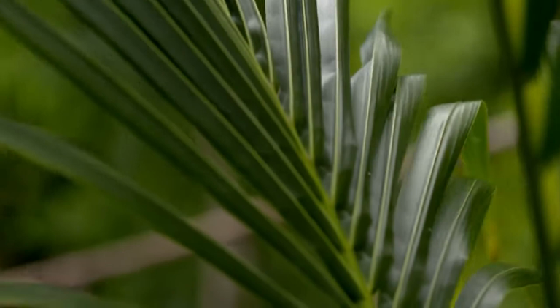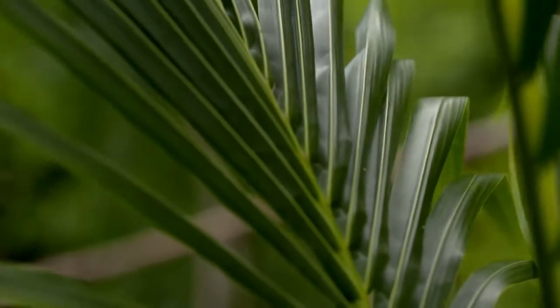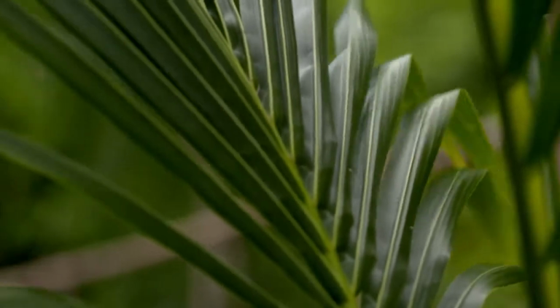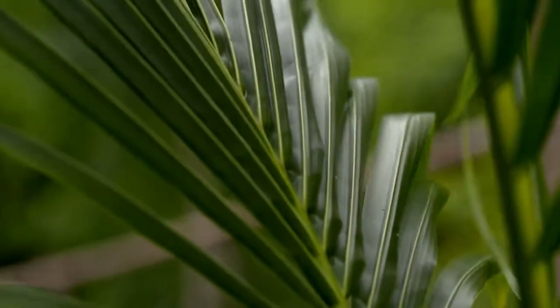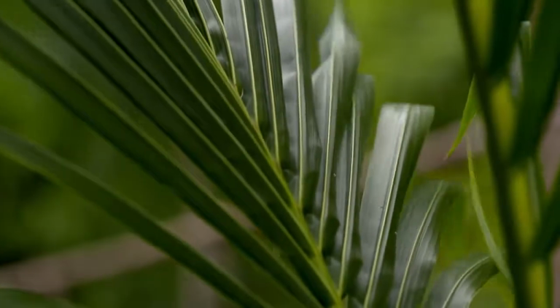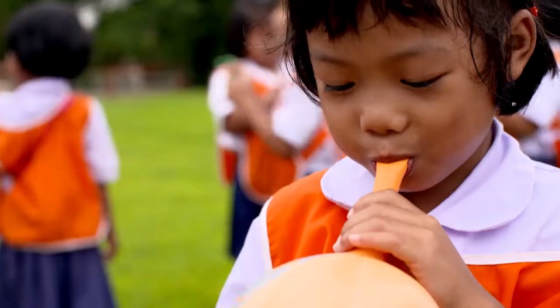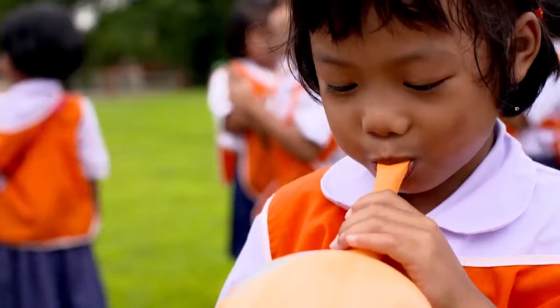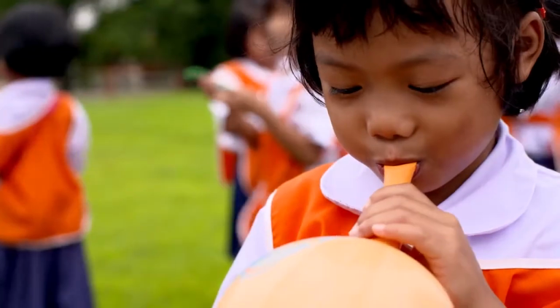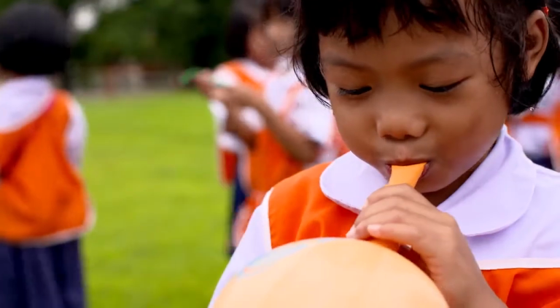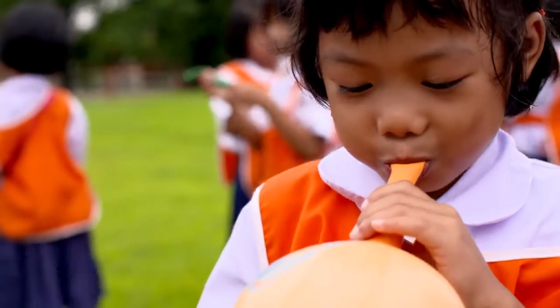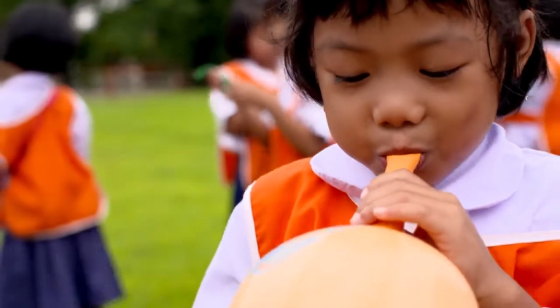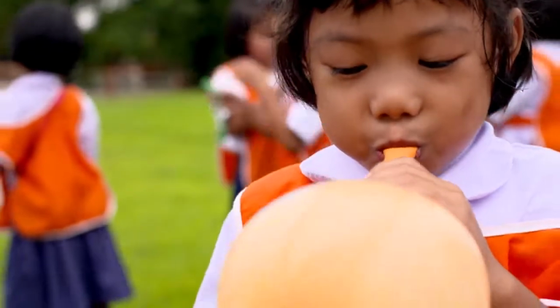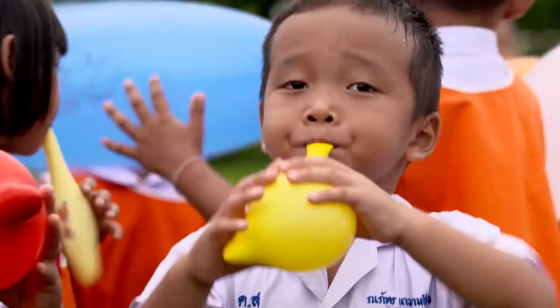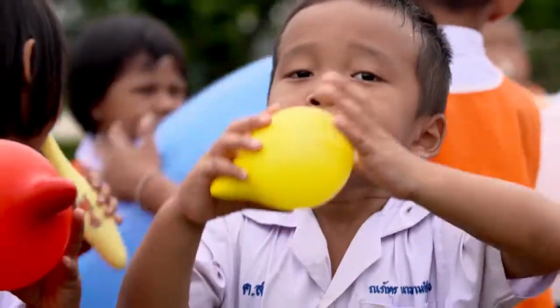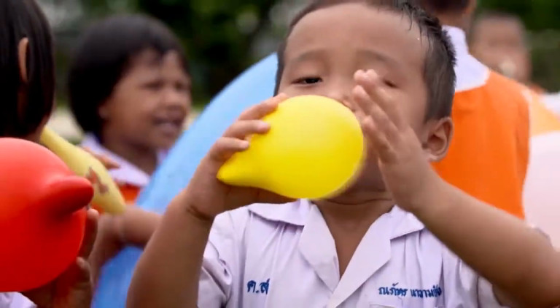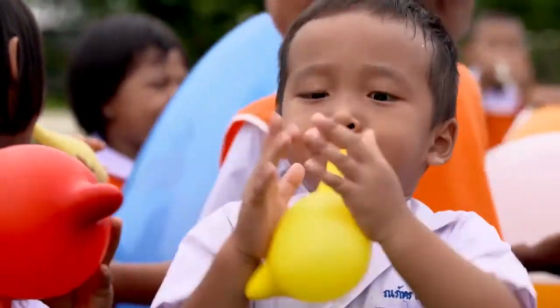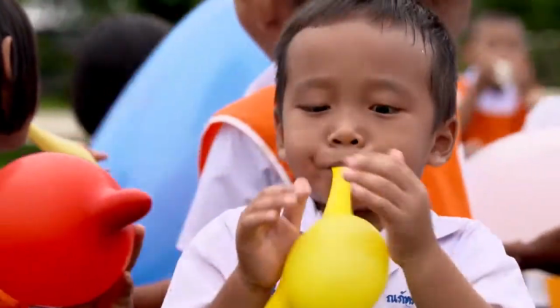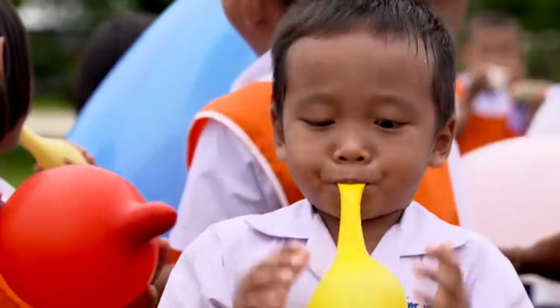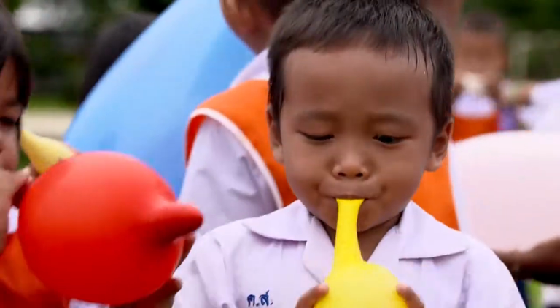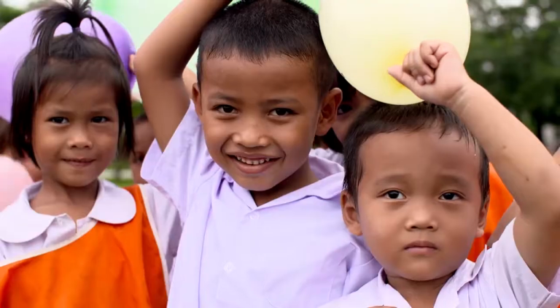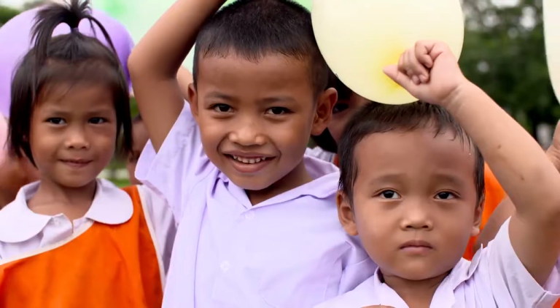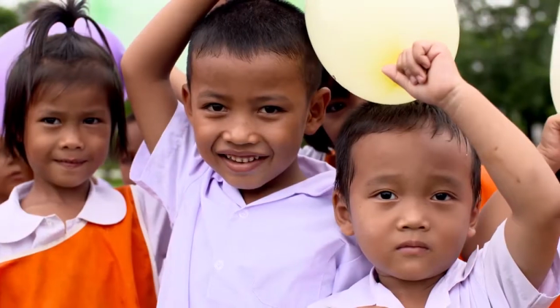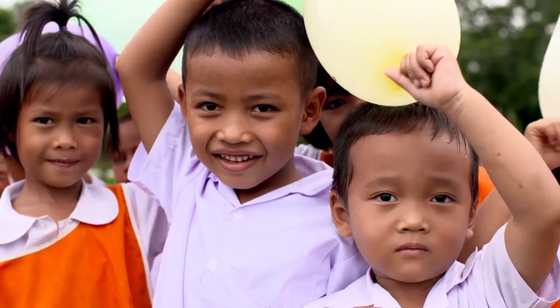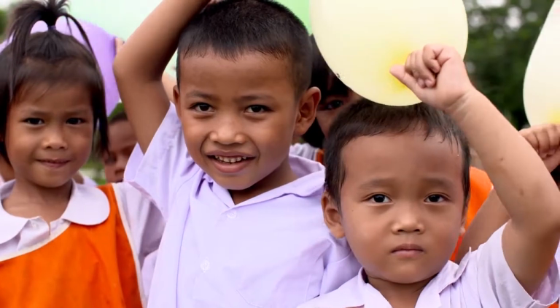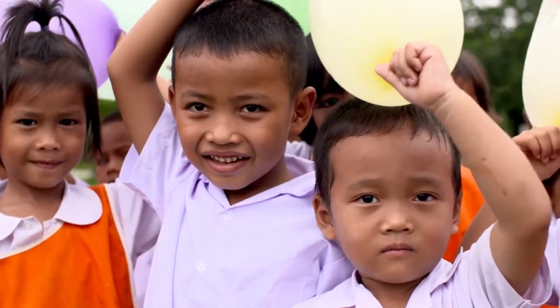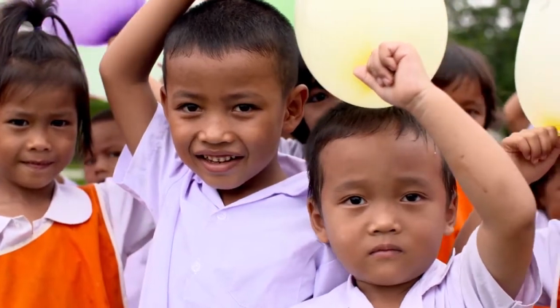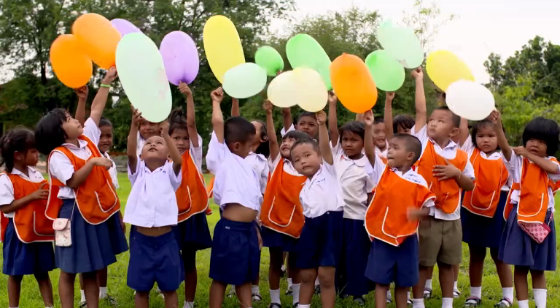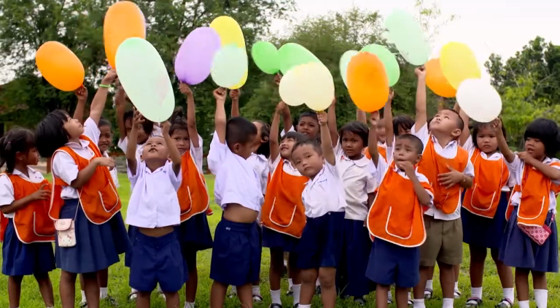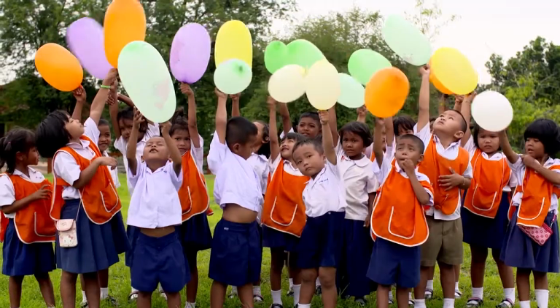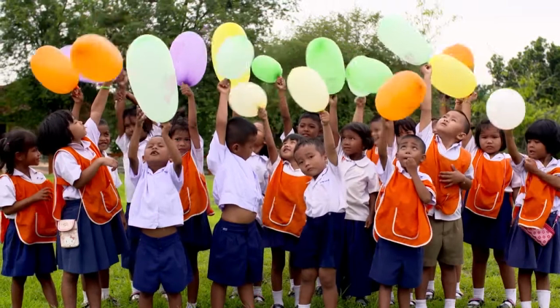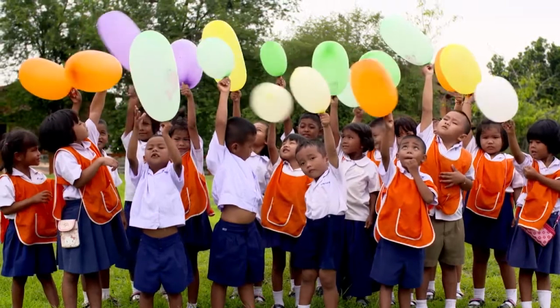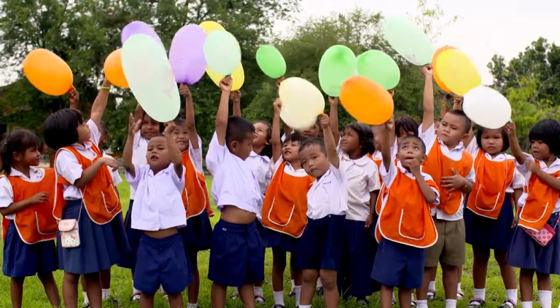It's a win-win situation for General Starch, the local flora and fauna, and the global environment.